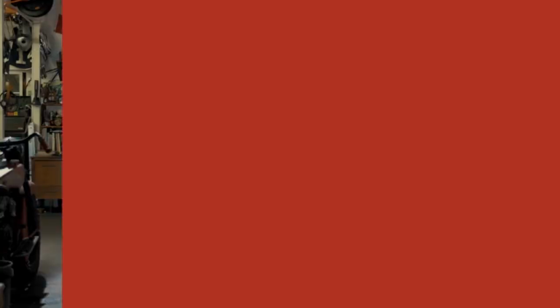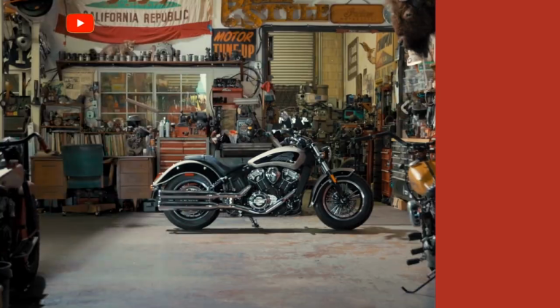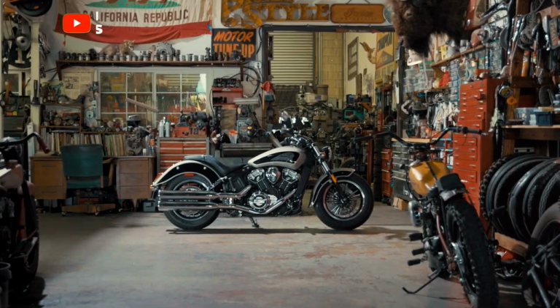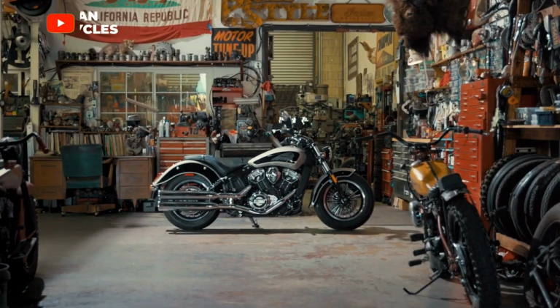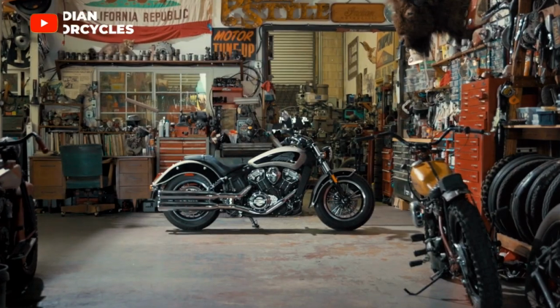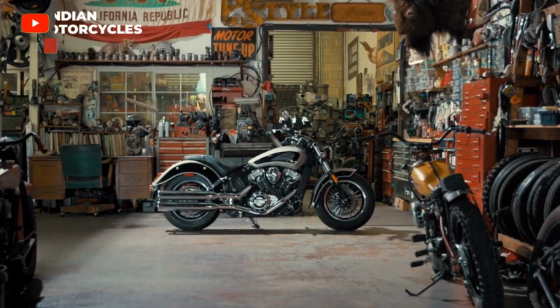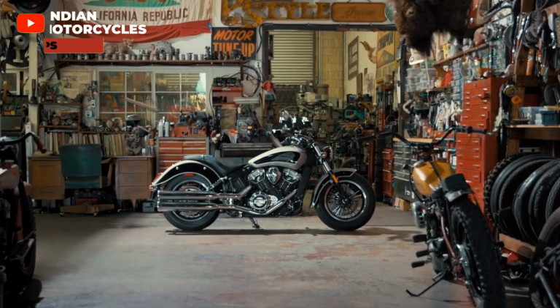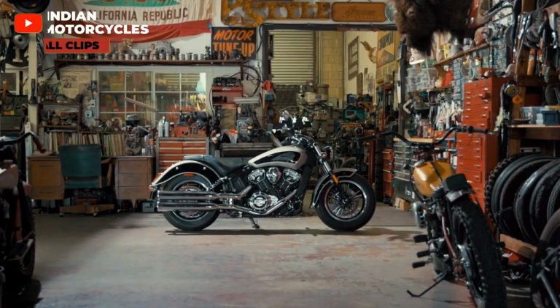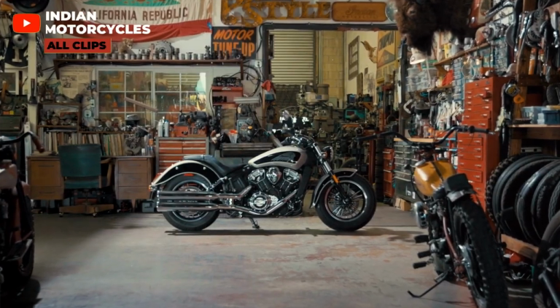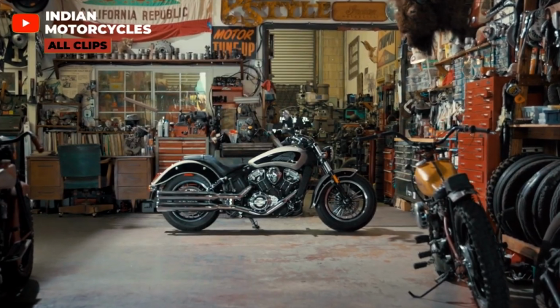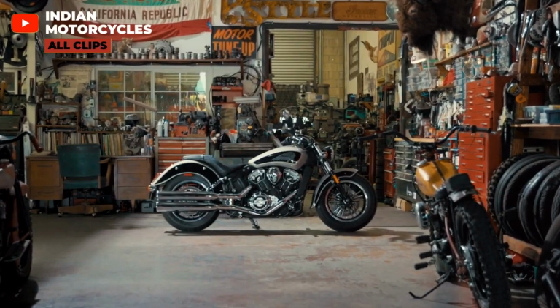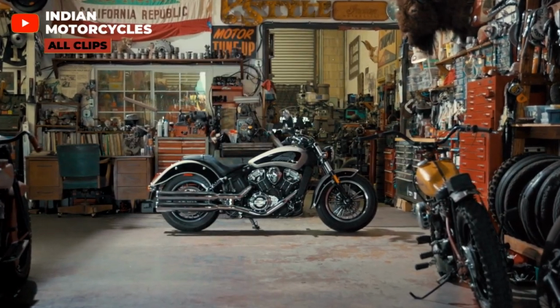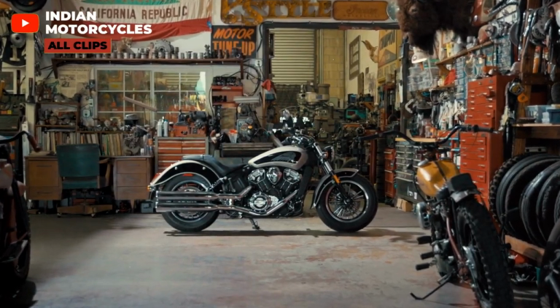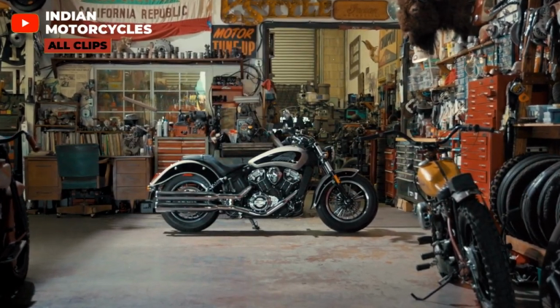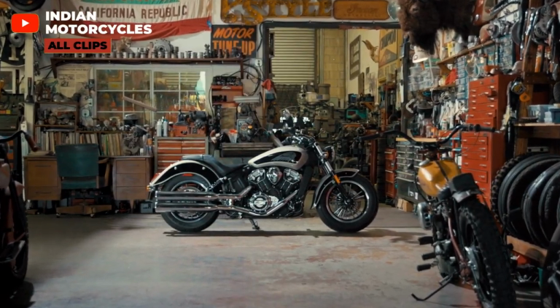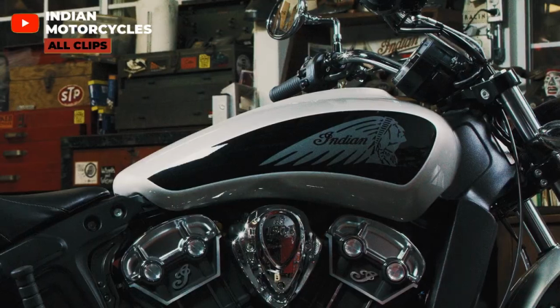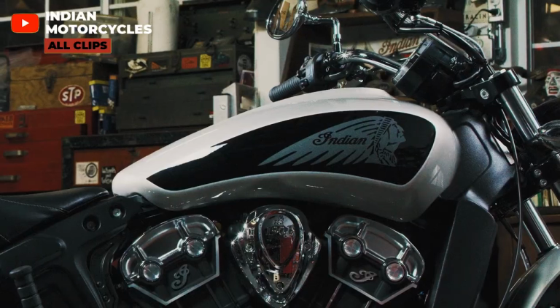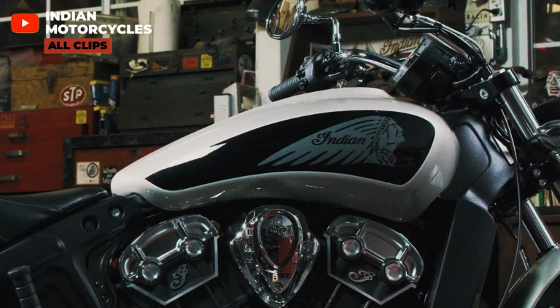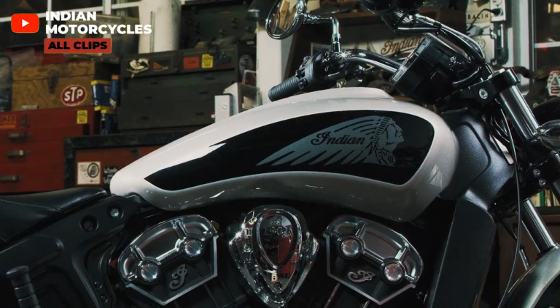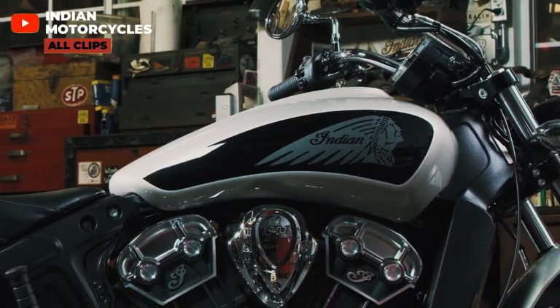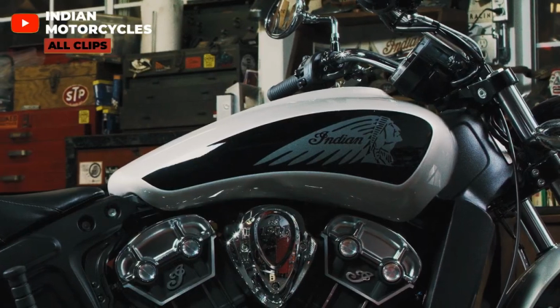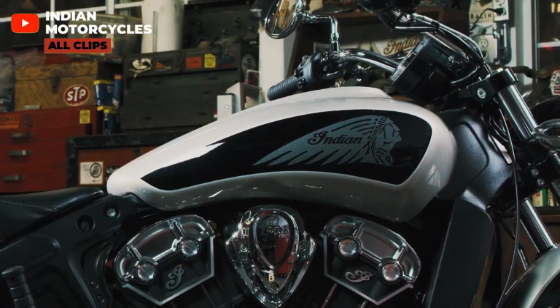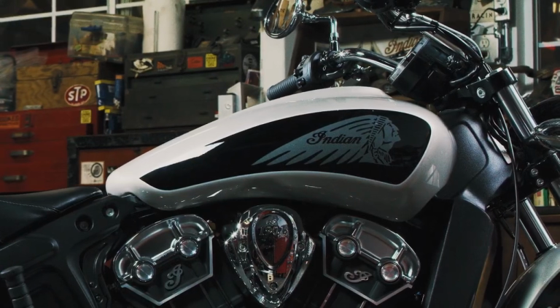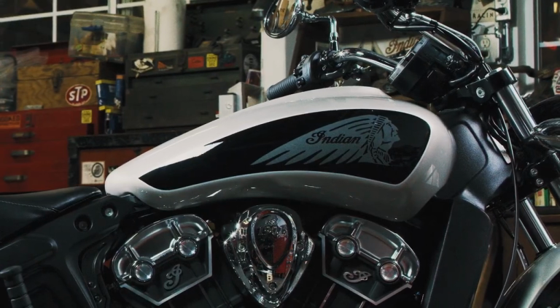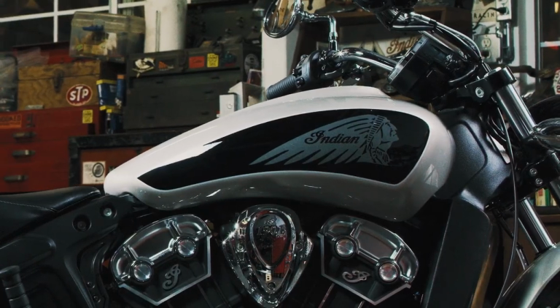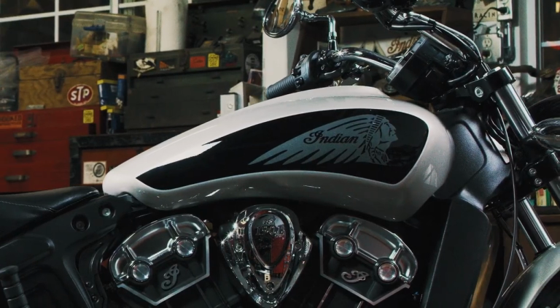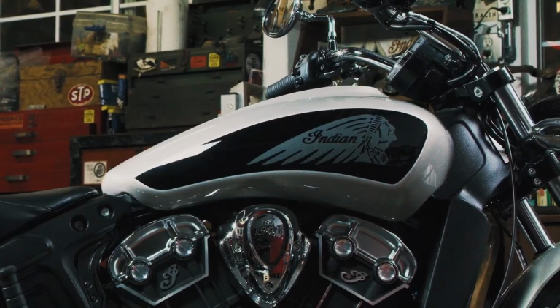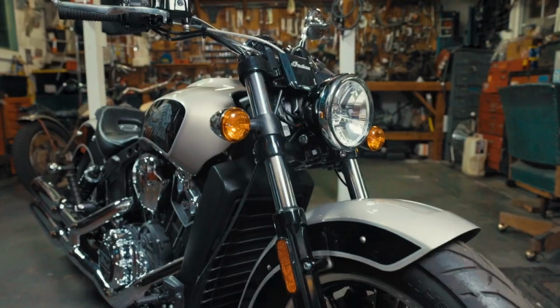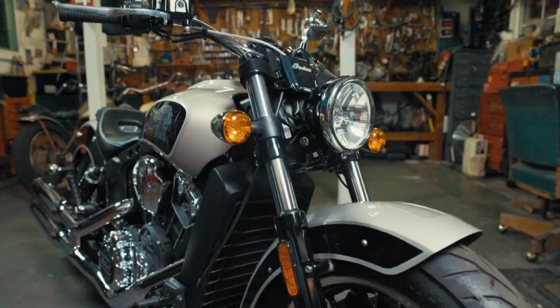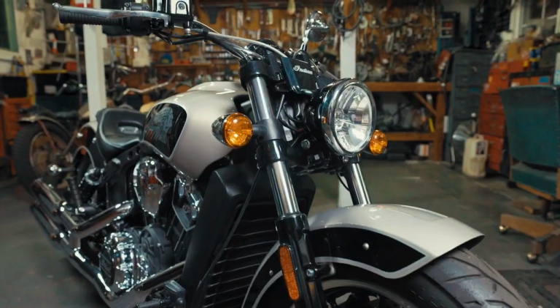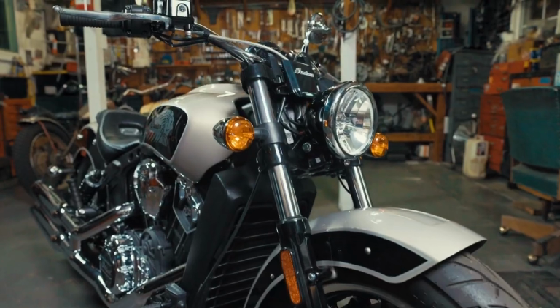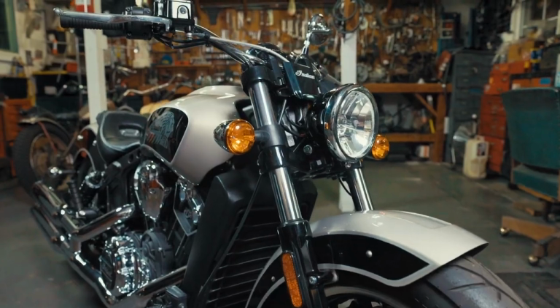Ever since the release of the Scout lineup in 2015, Indian has been known for making cruisers that are sporty and have great styling.